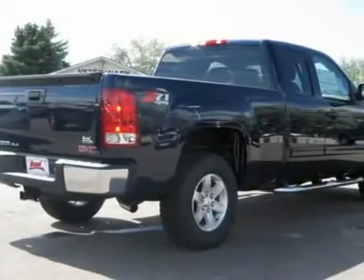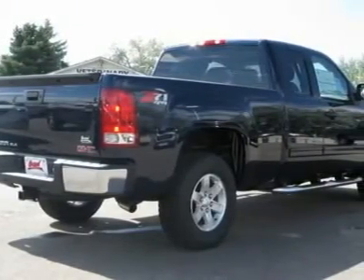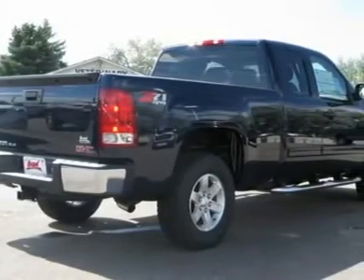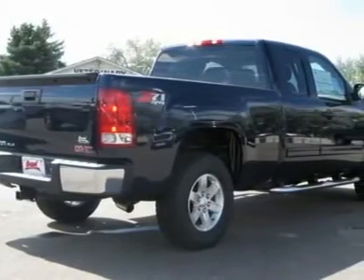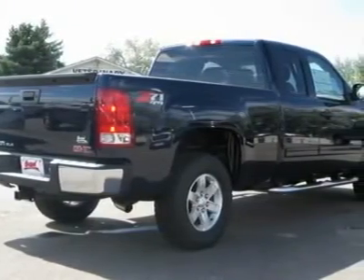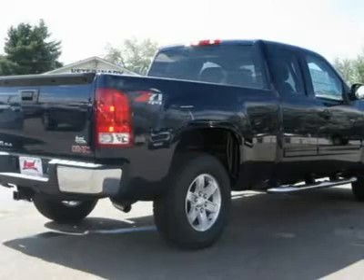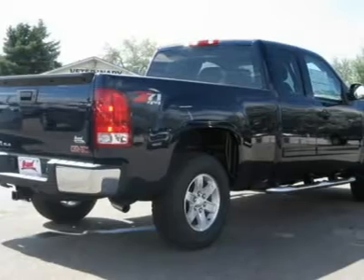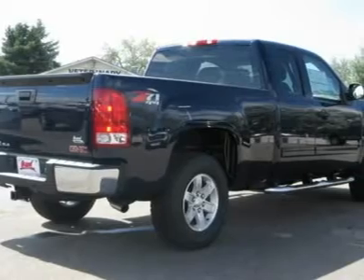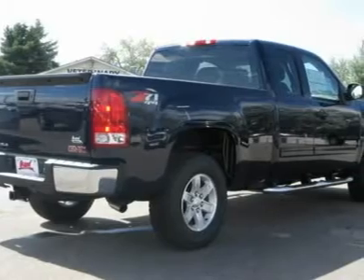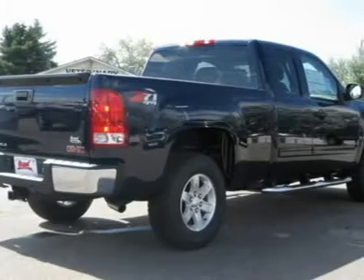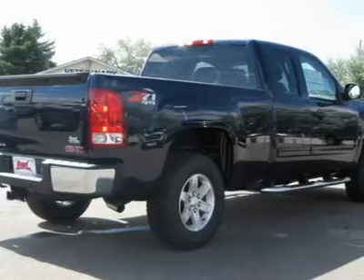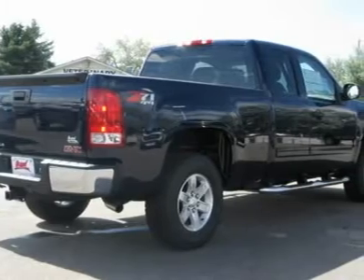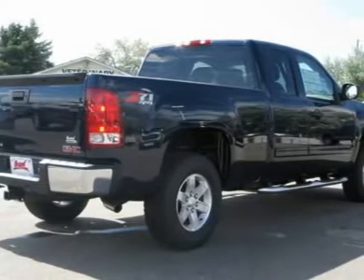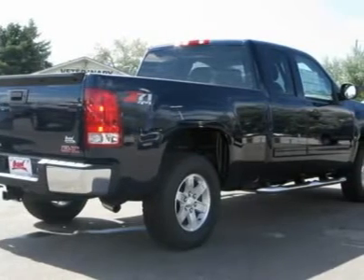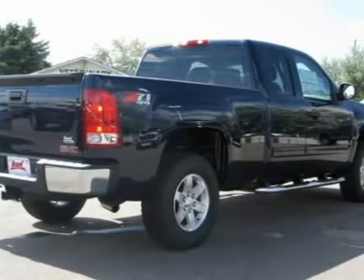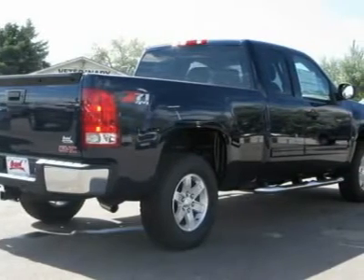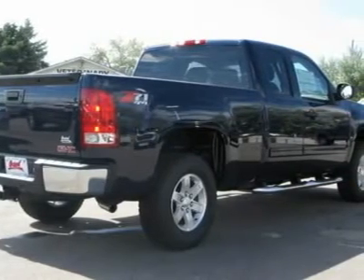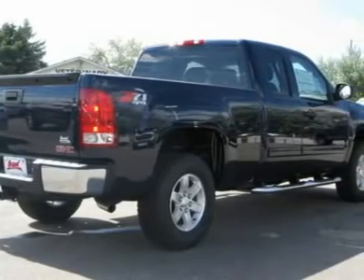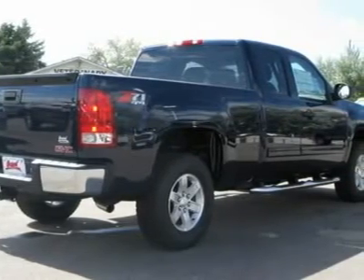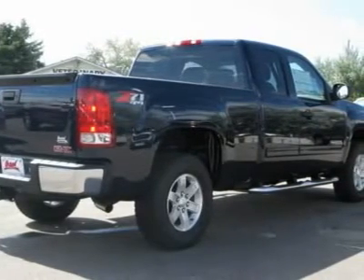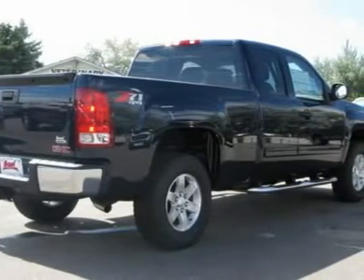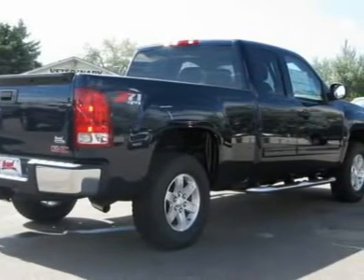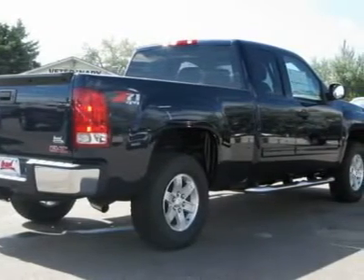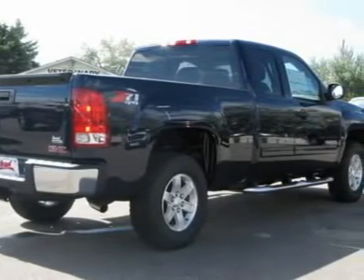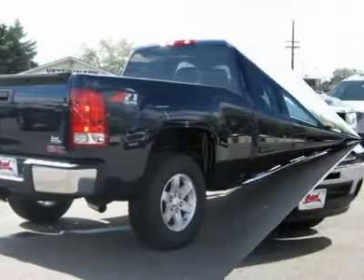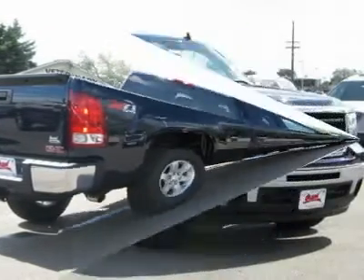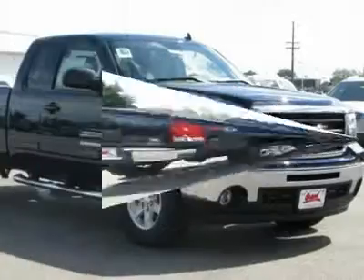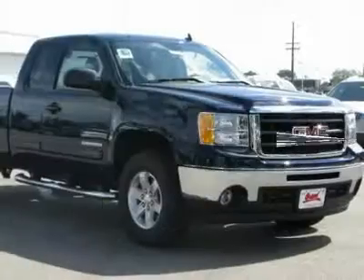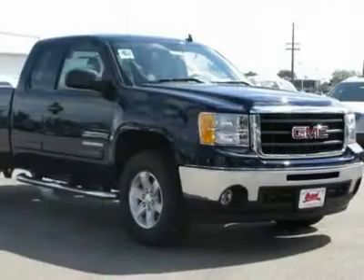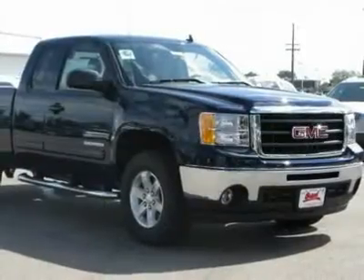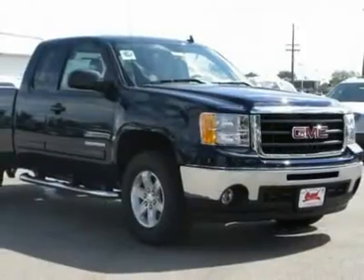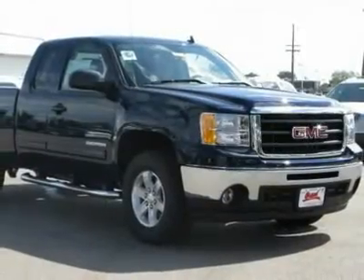This vehicle has less than 5,000 miles. Here are some of this vehicle's great options: four-wheel drive,